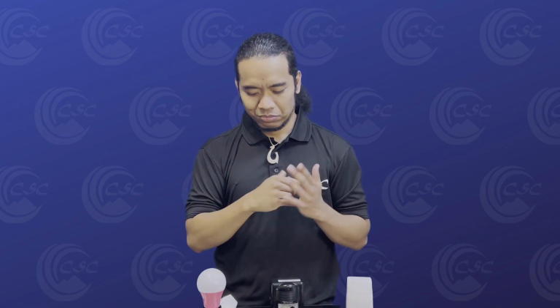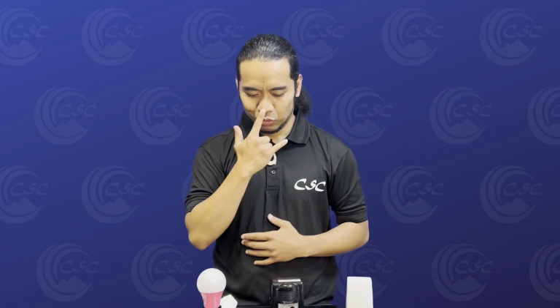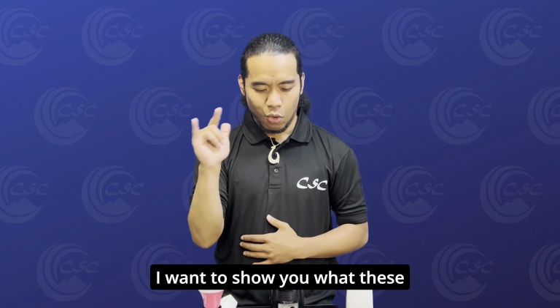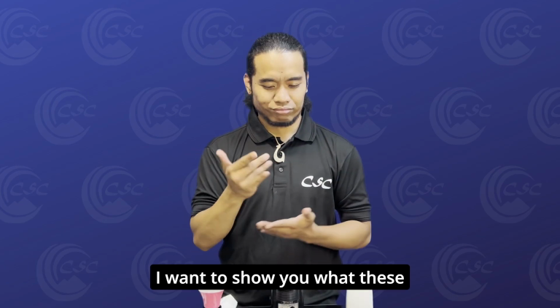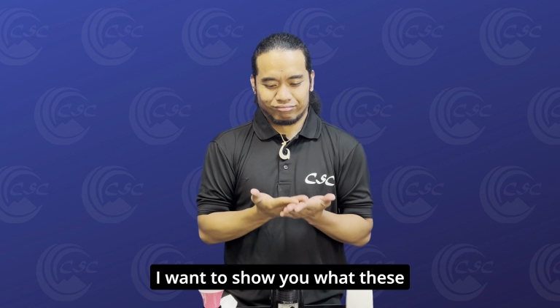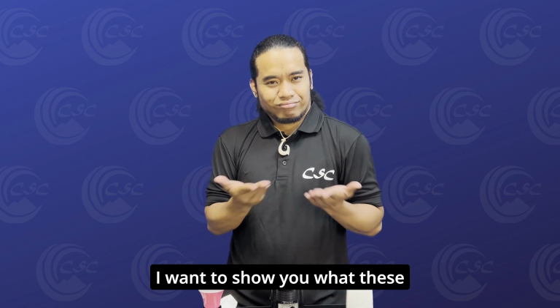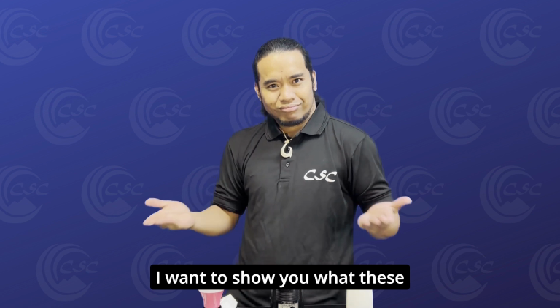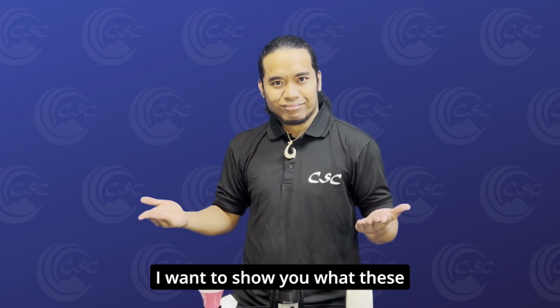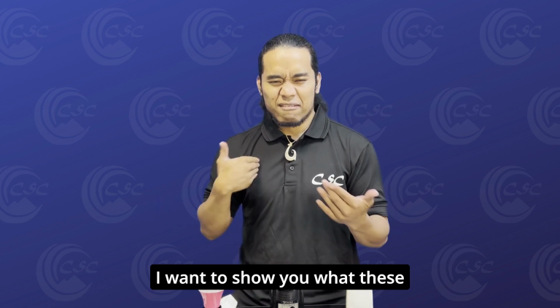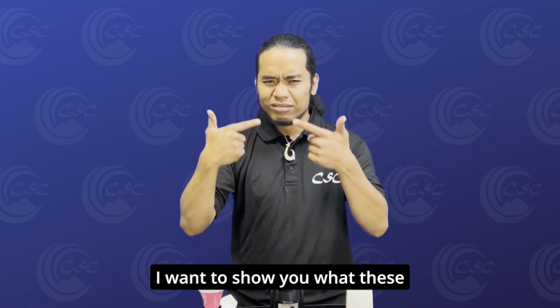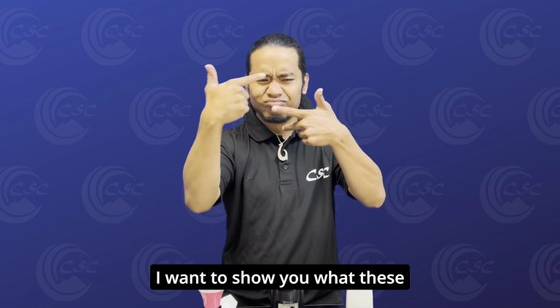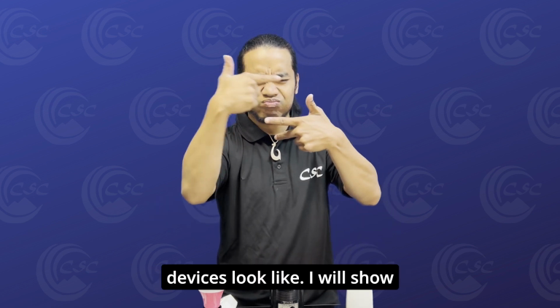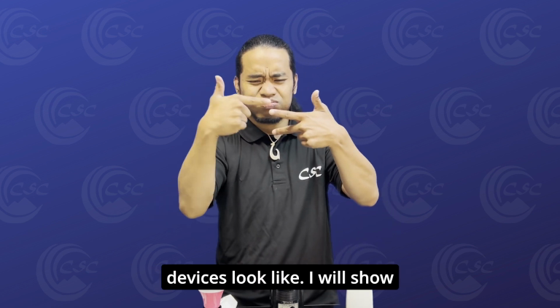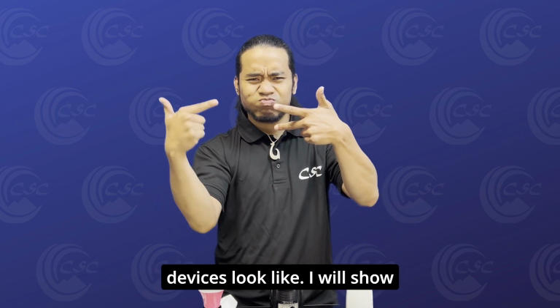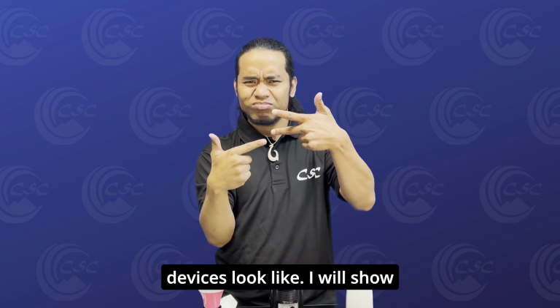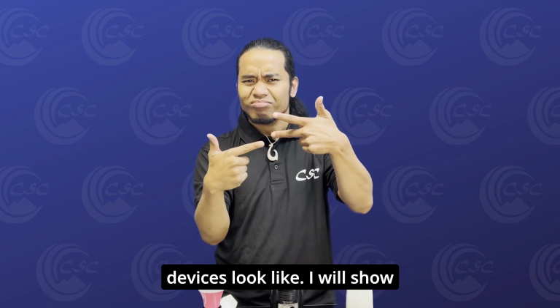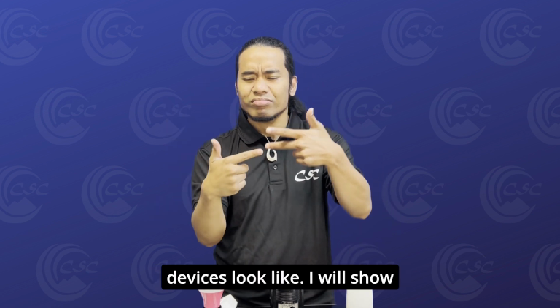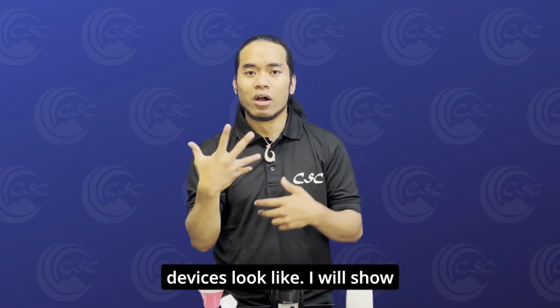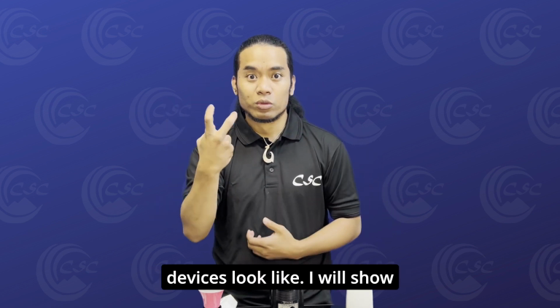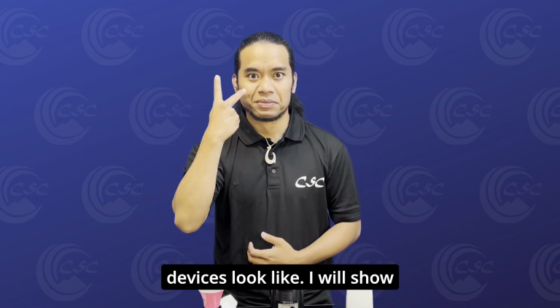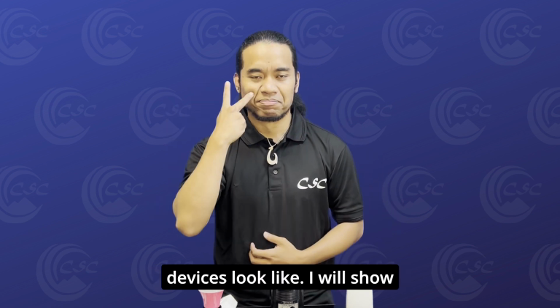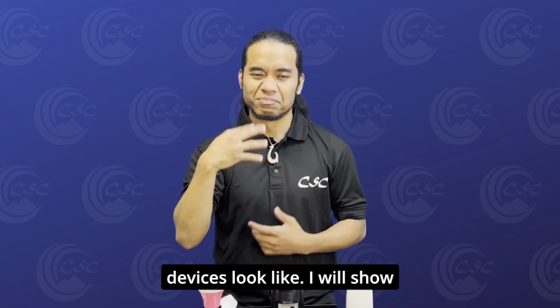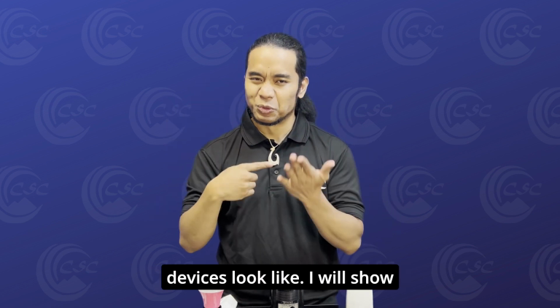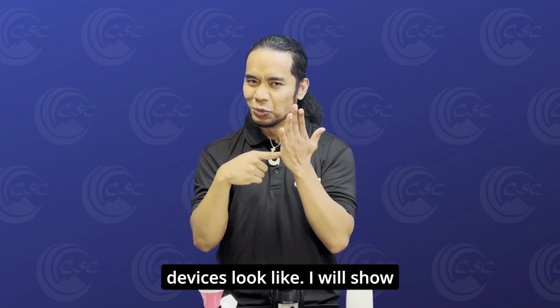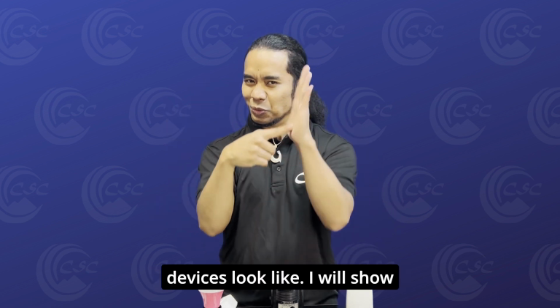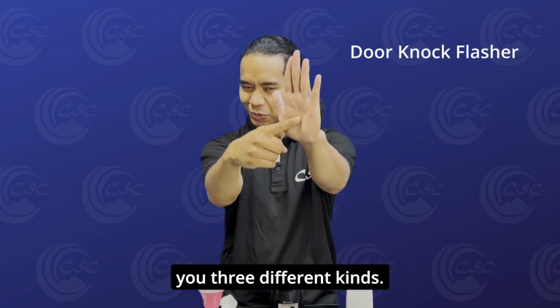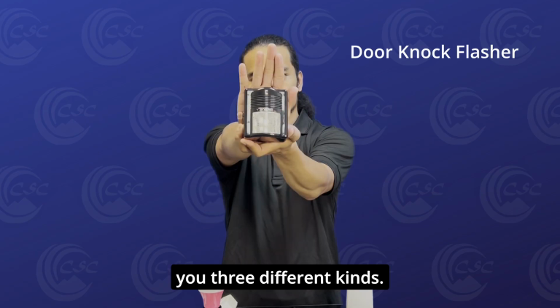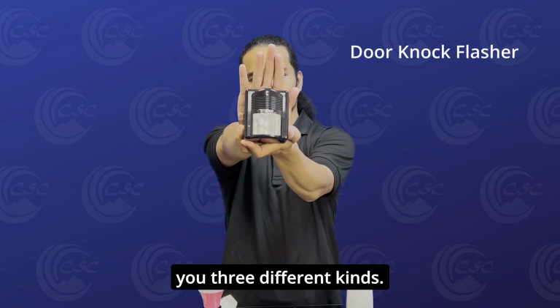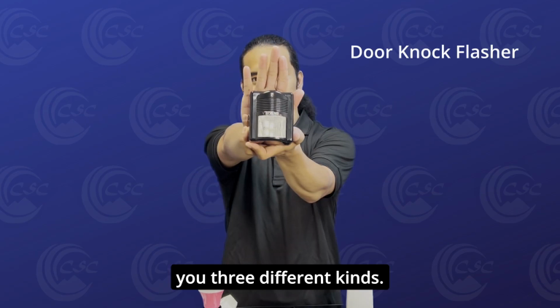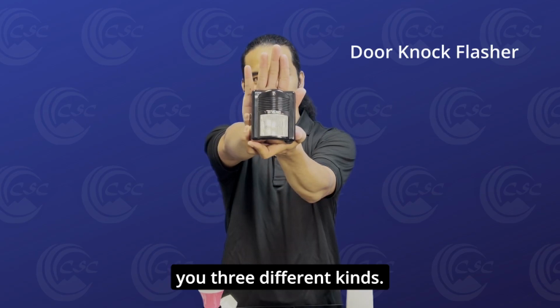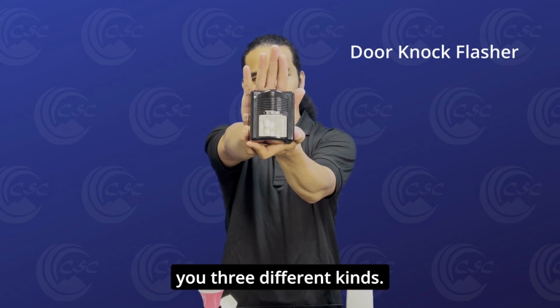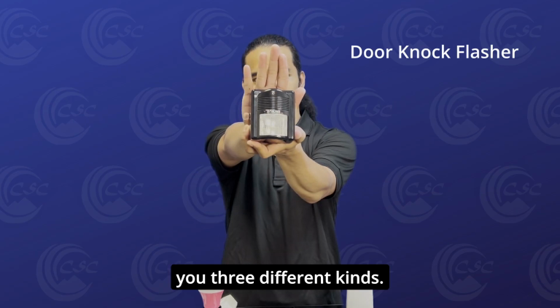I want to show you what these devices look like. I will show you three different kinds.